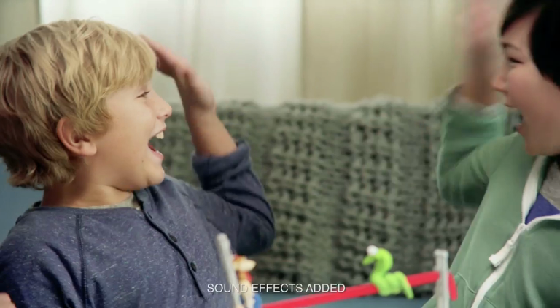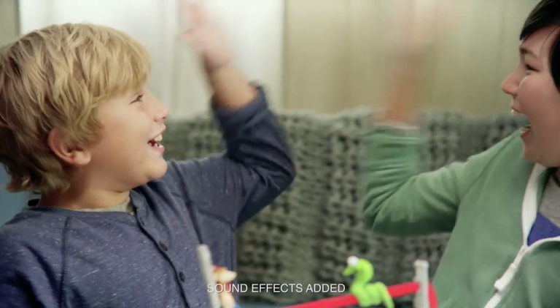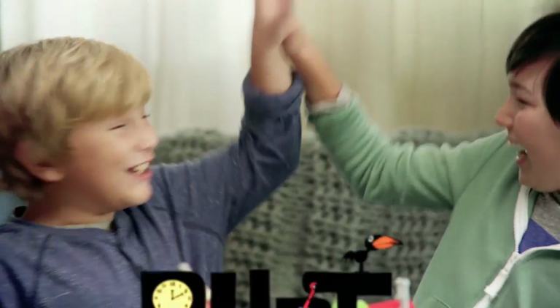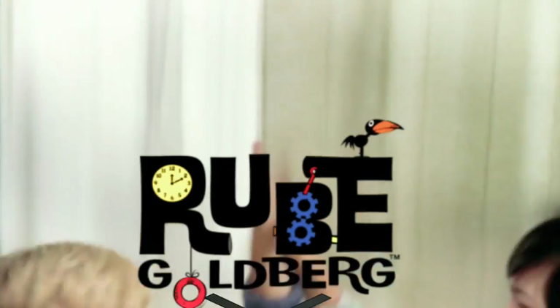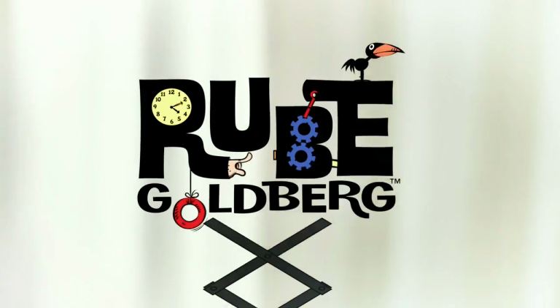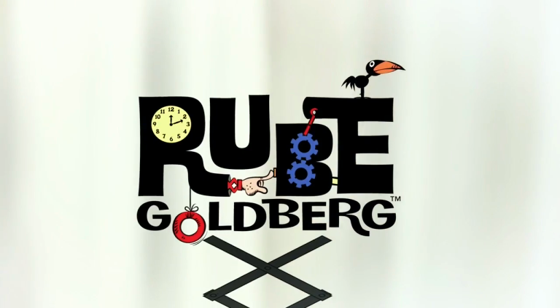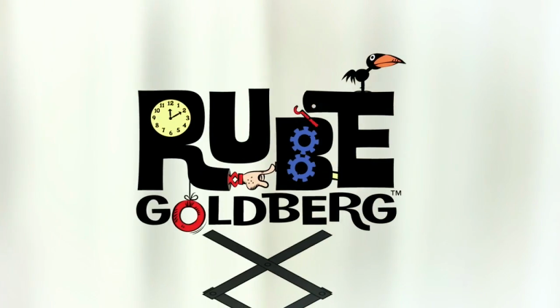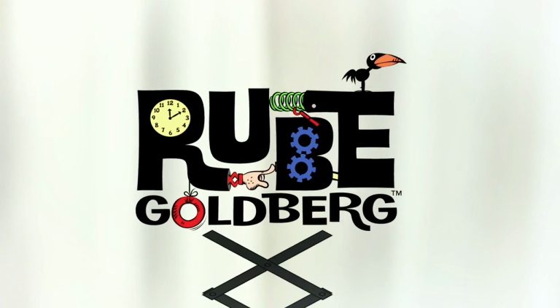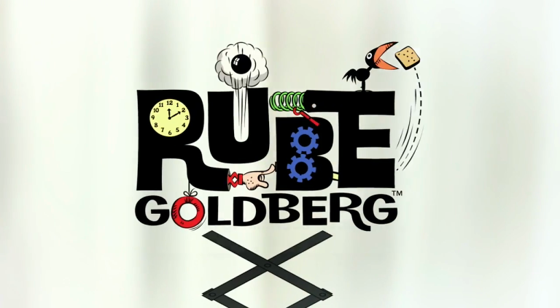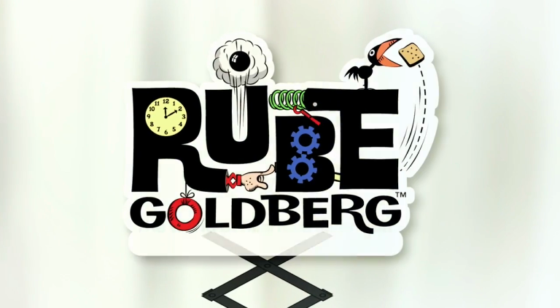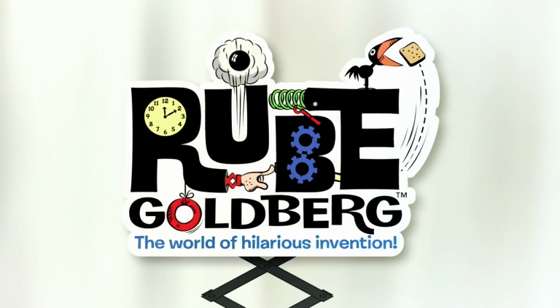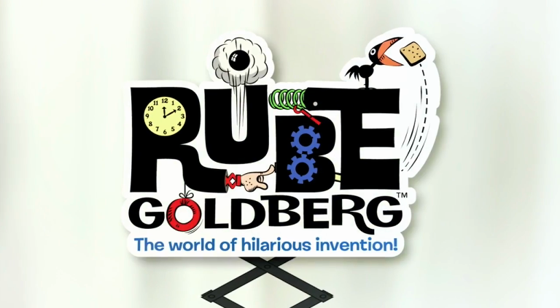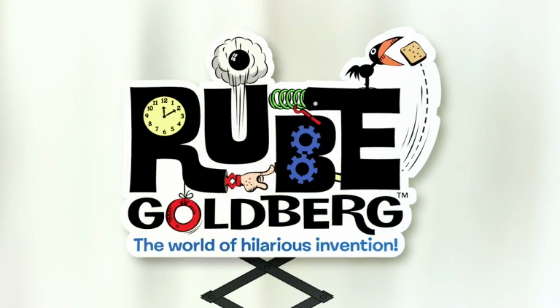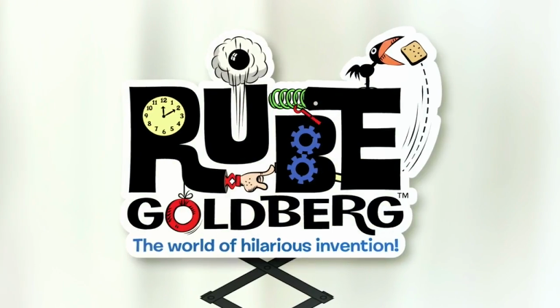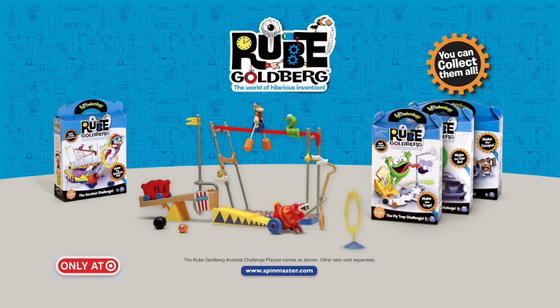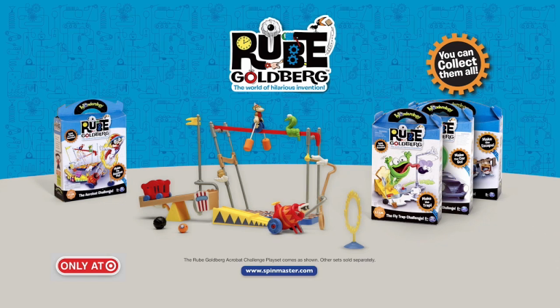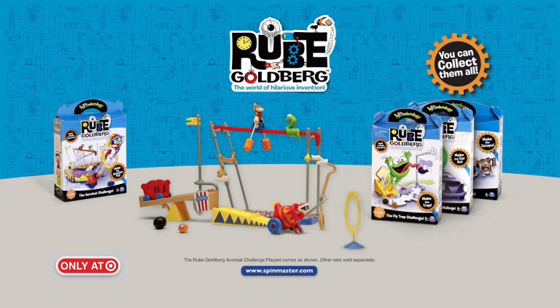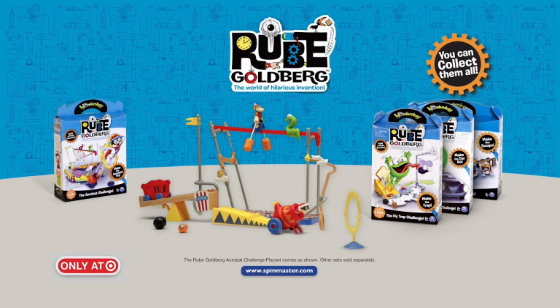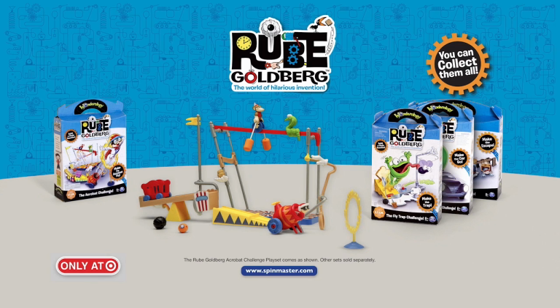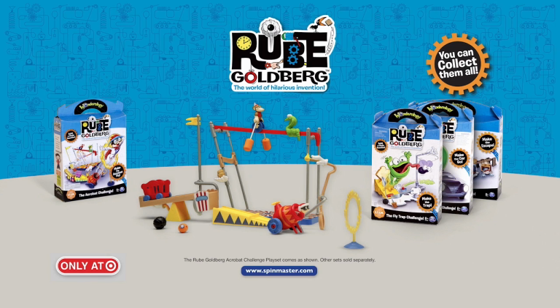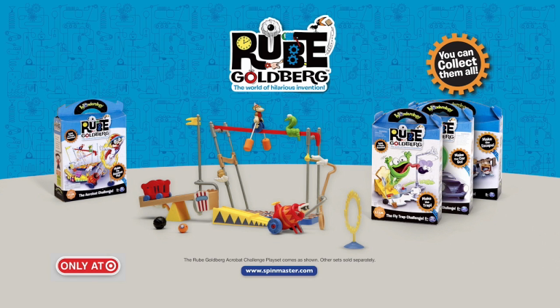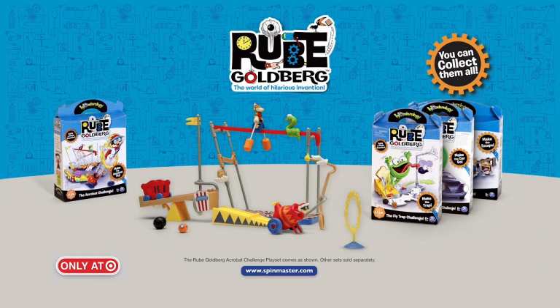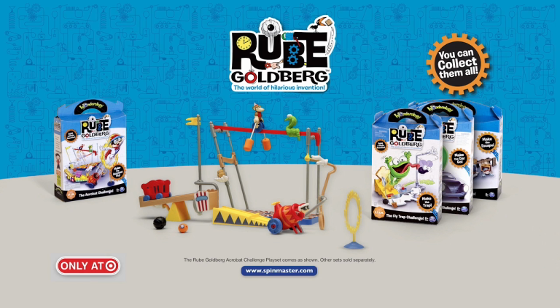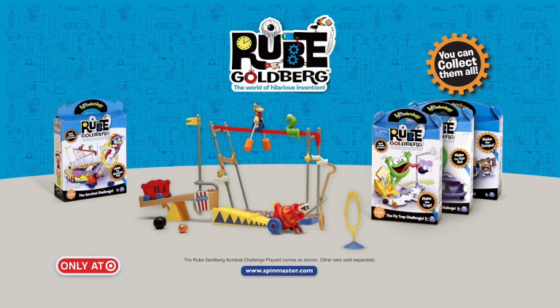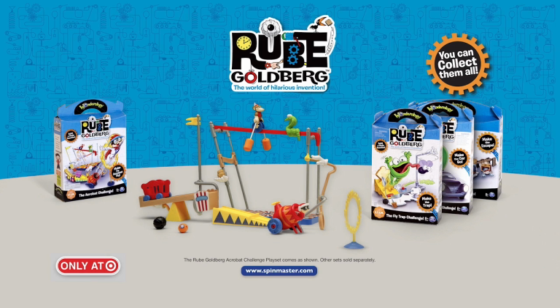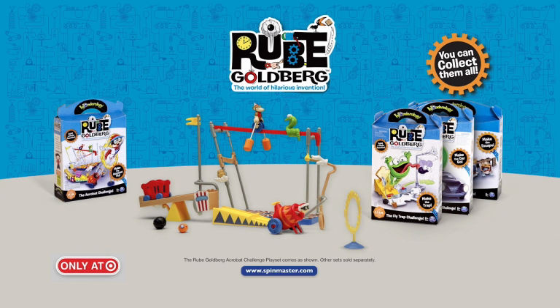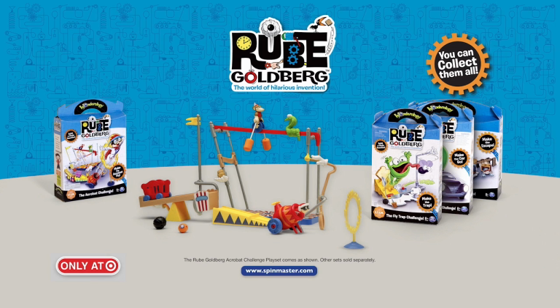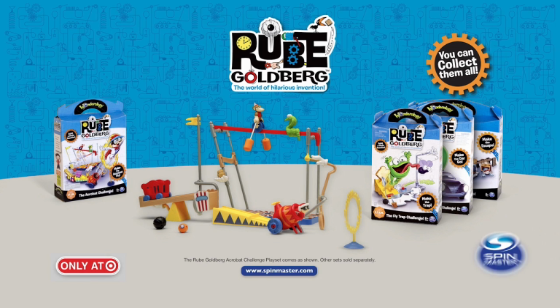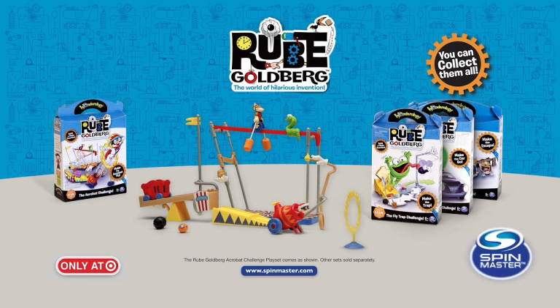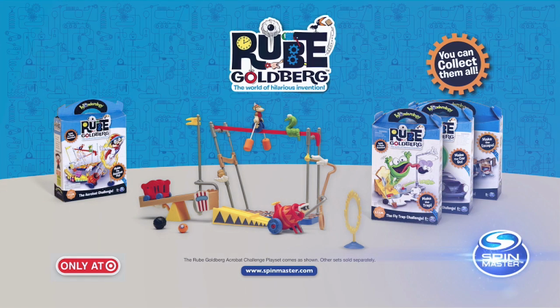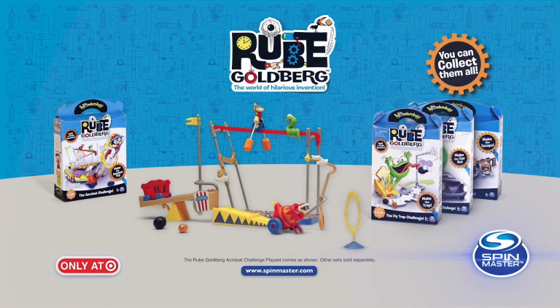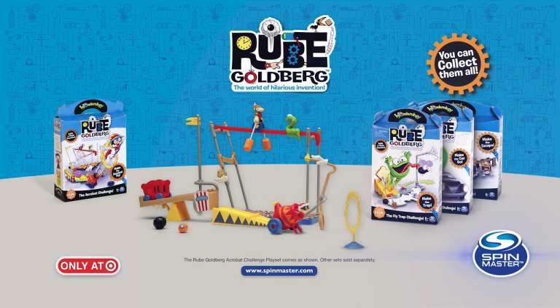It's the Rube Goldberg Acrobat Challenge. You can collect all of the Rube Goldberg playsets, sold separately from Spin Master.